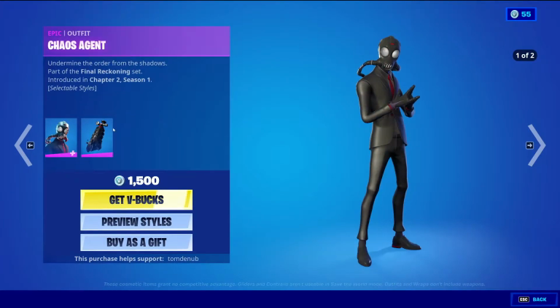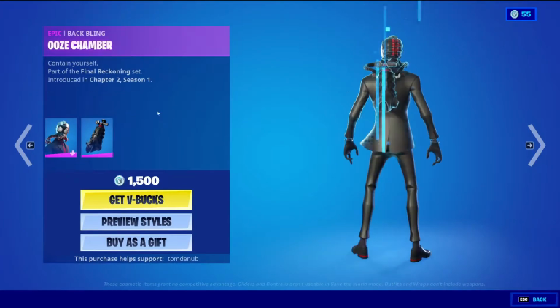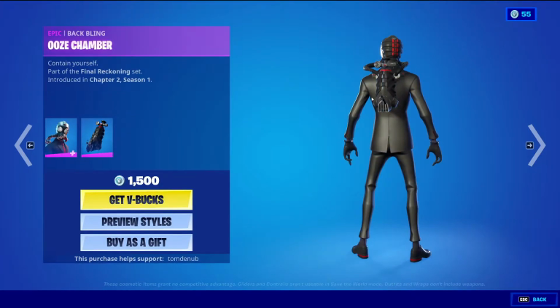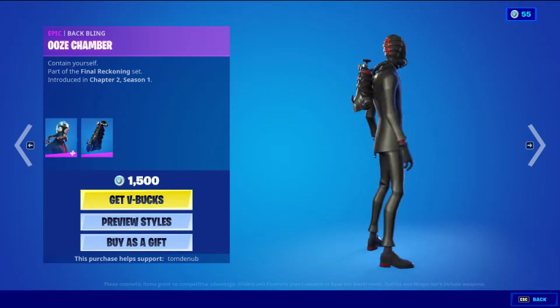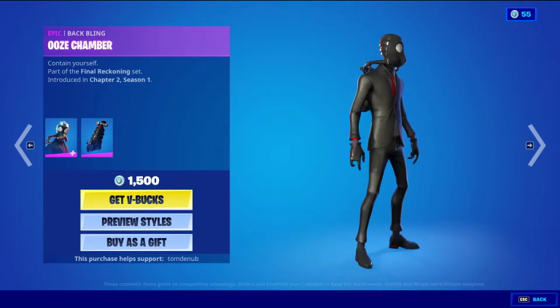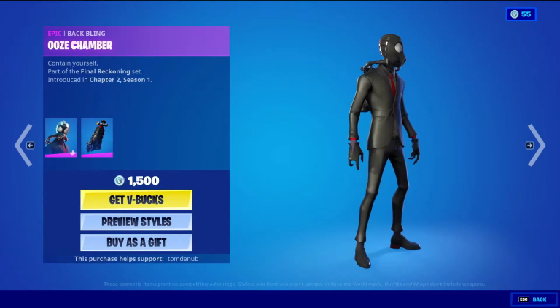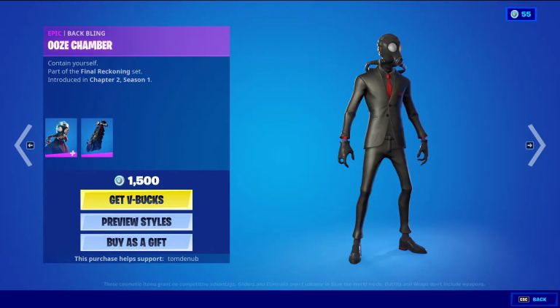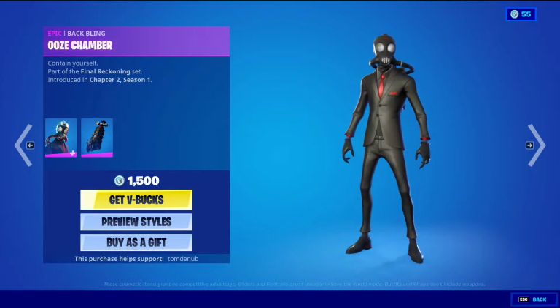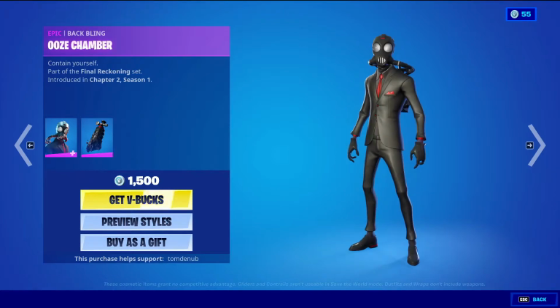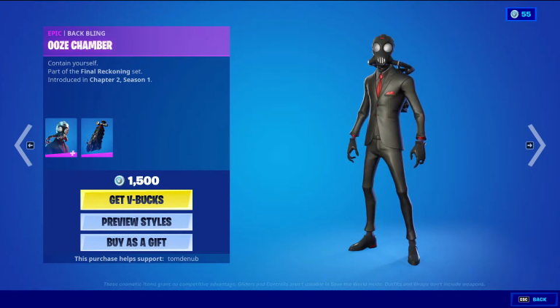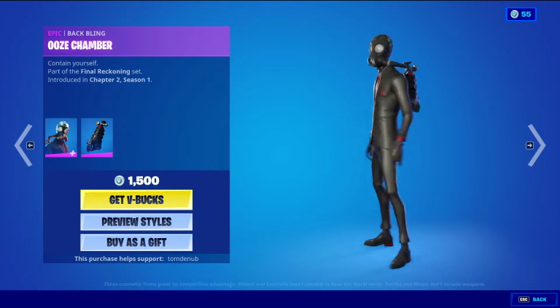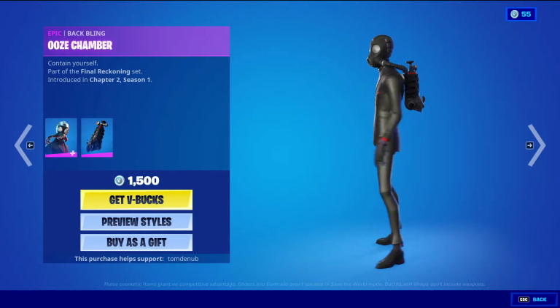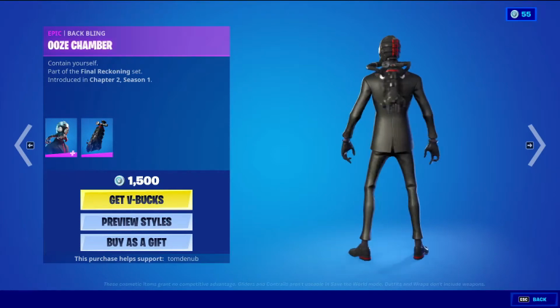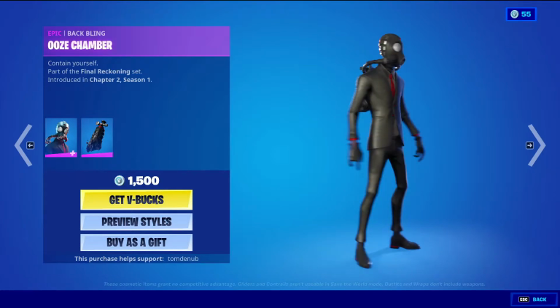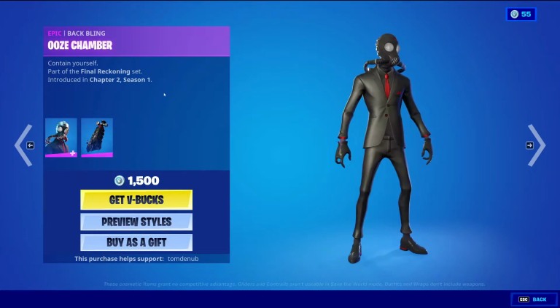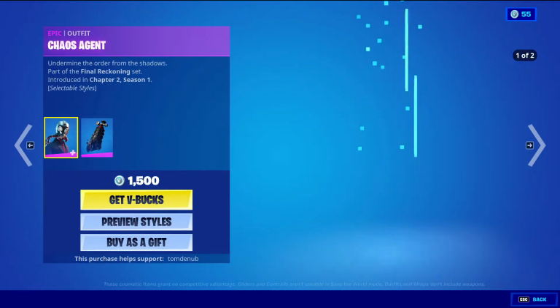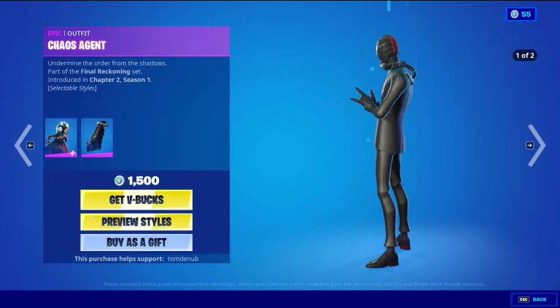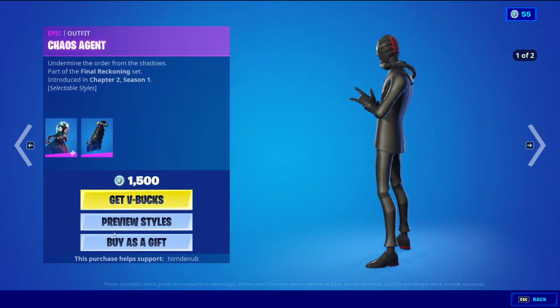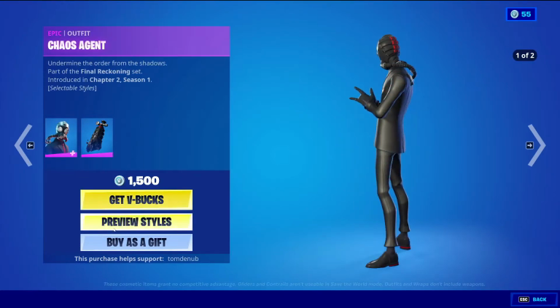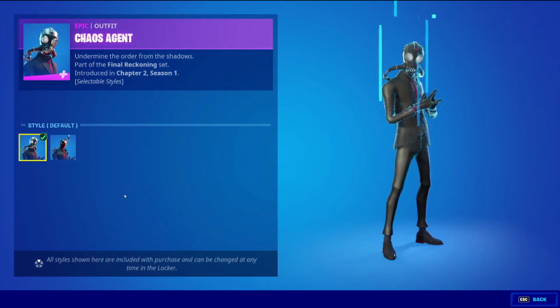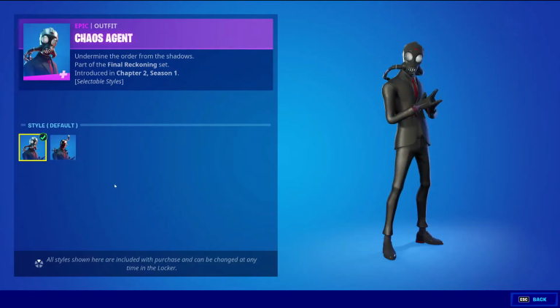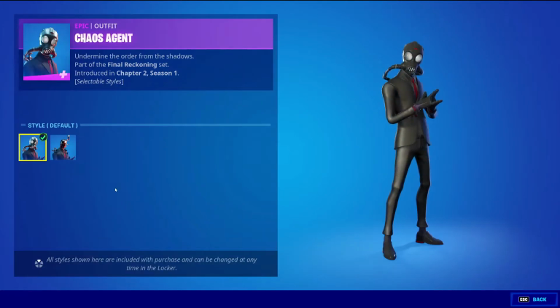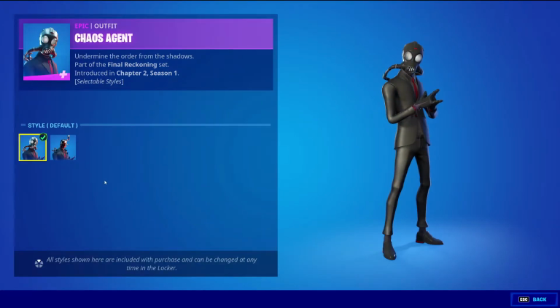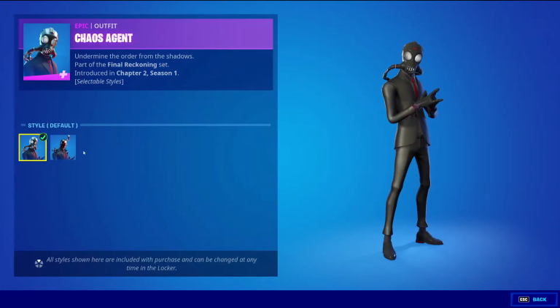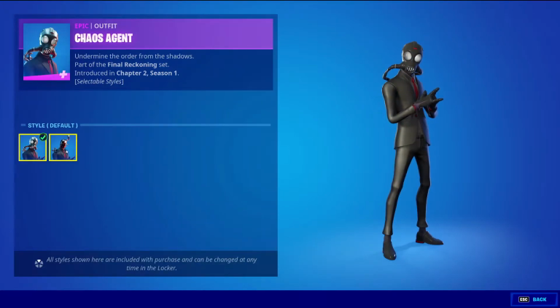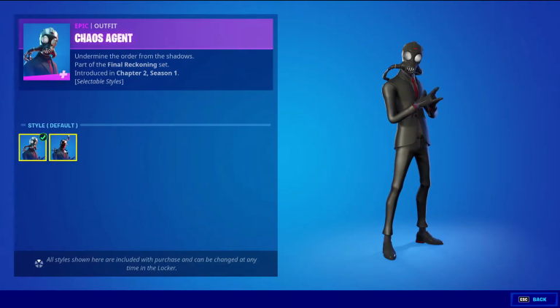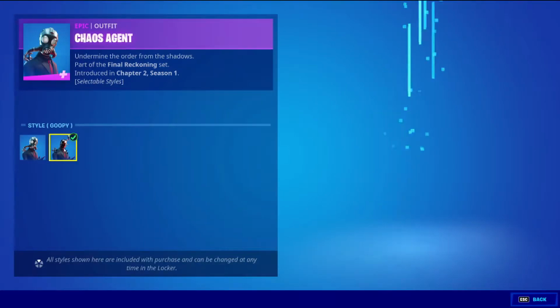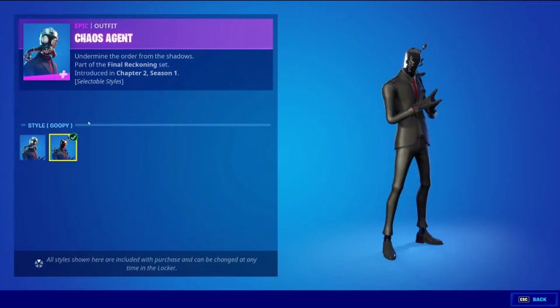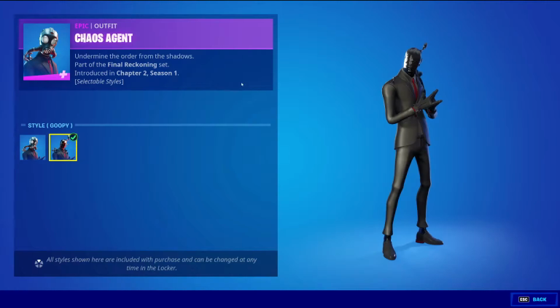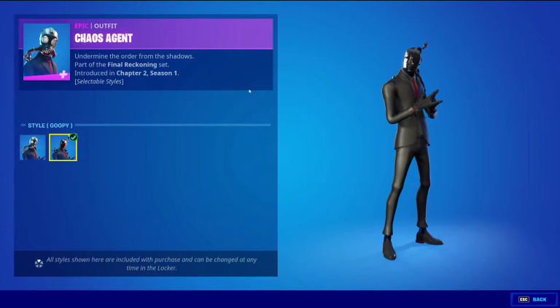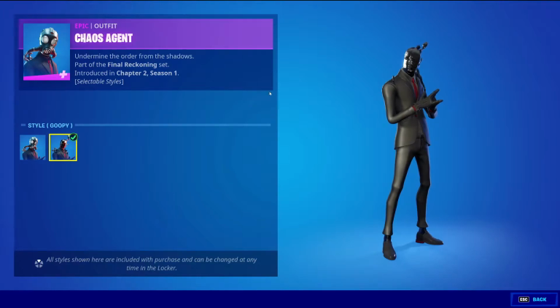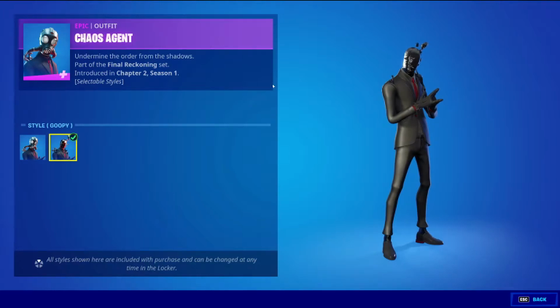Chaos Agent with the Batman Ooze Chamber epic skin, 1500 V-Bucks. This skin has two styles: the default style with the helmet on and the goopy style.